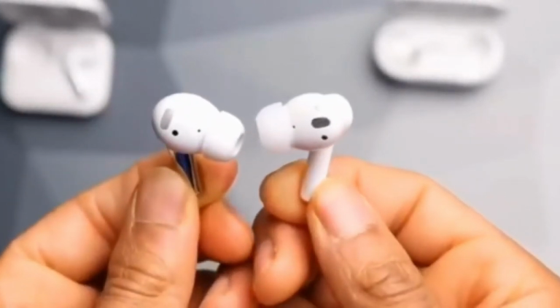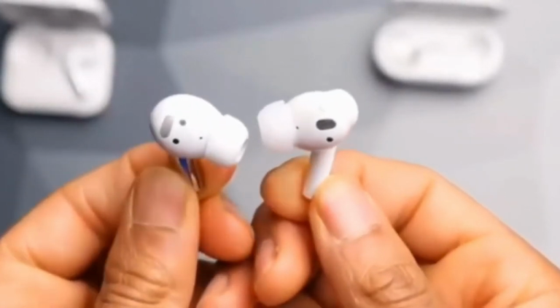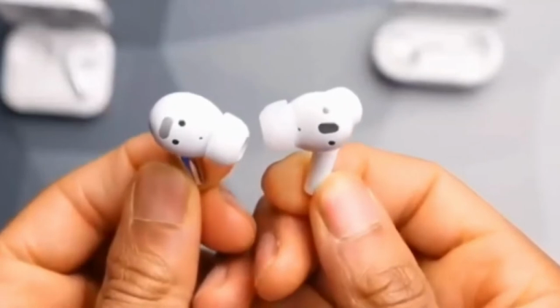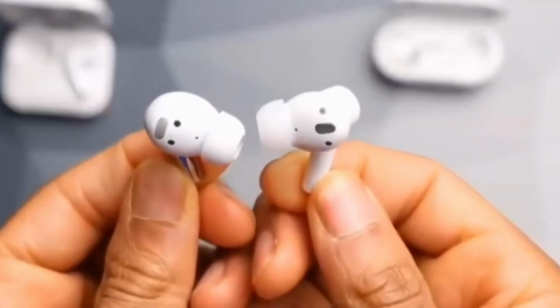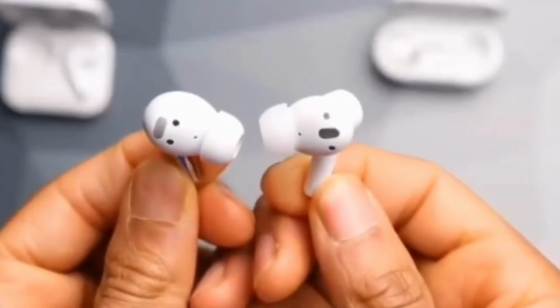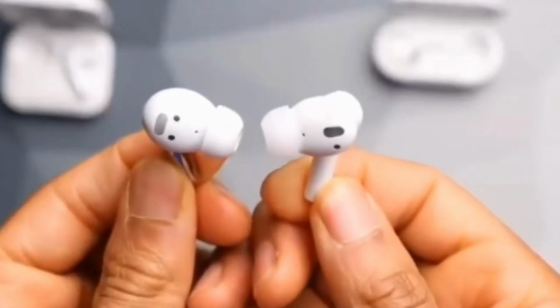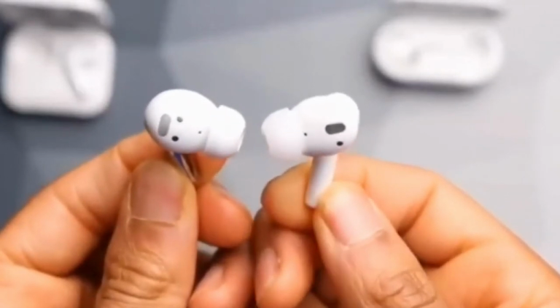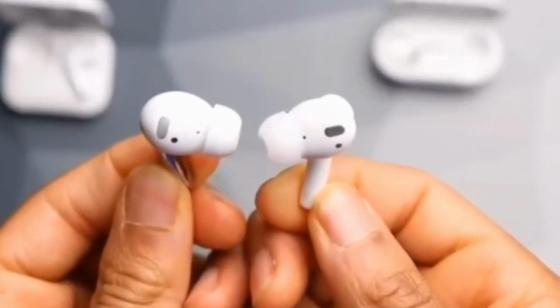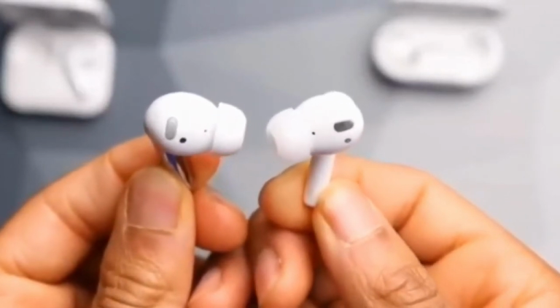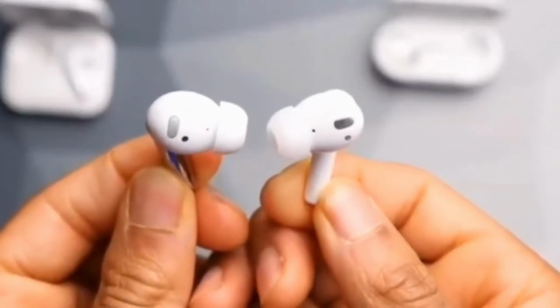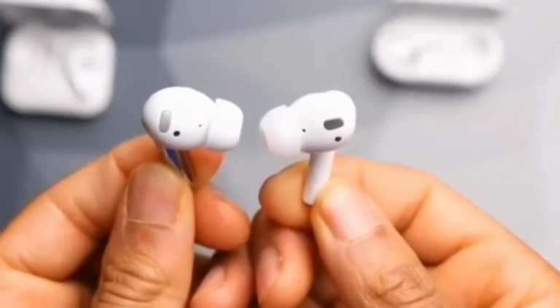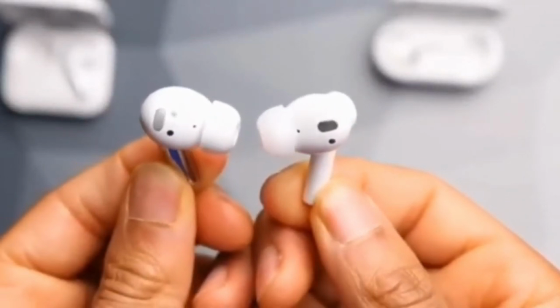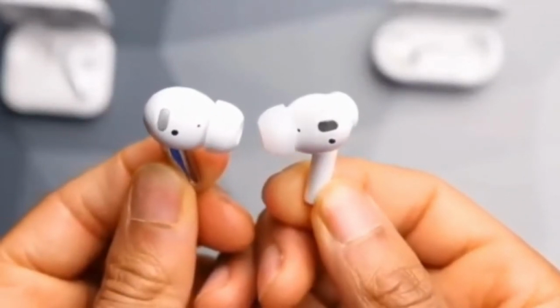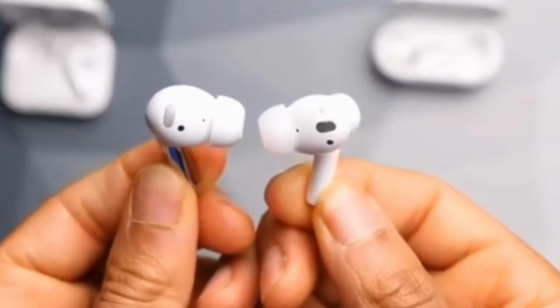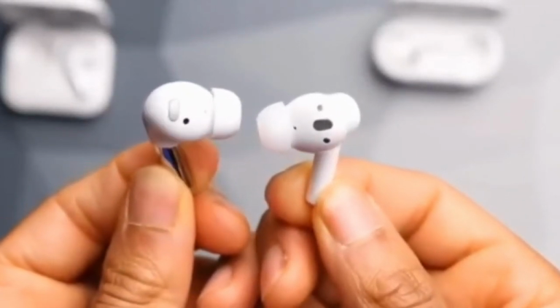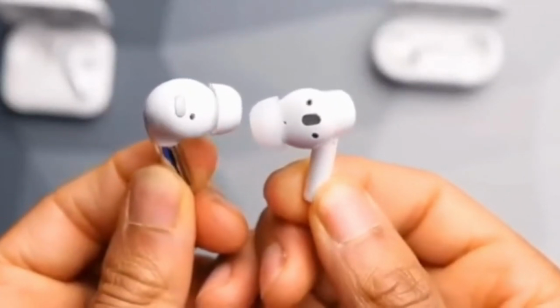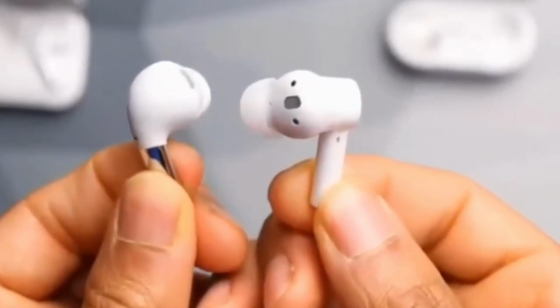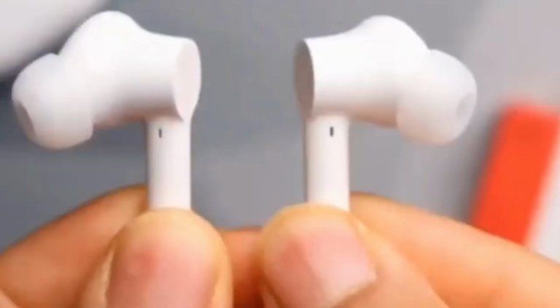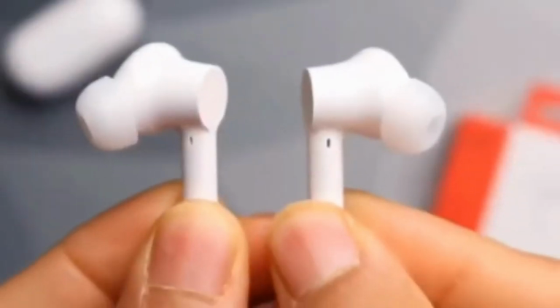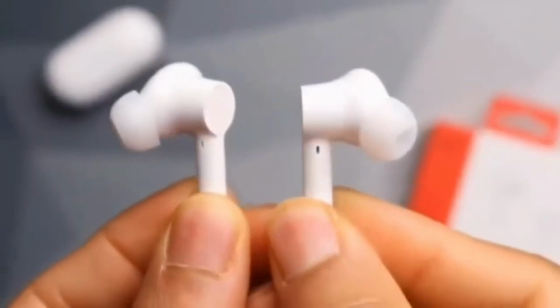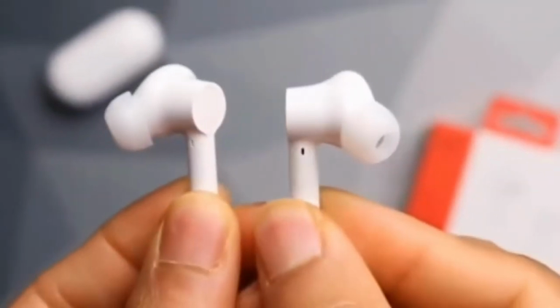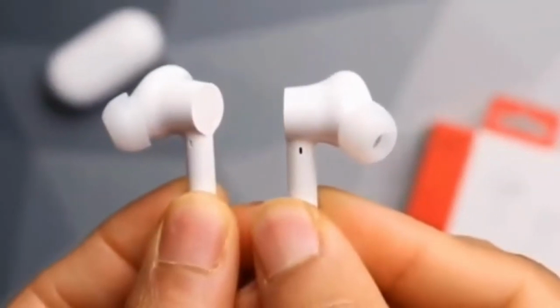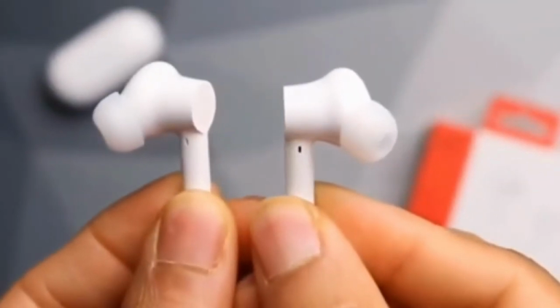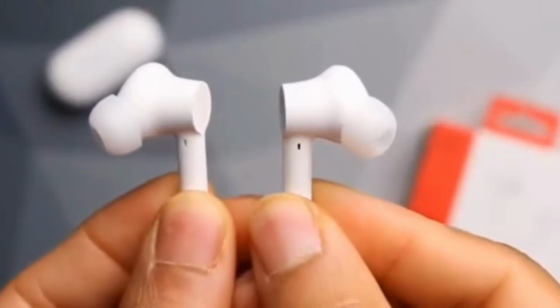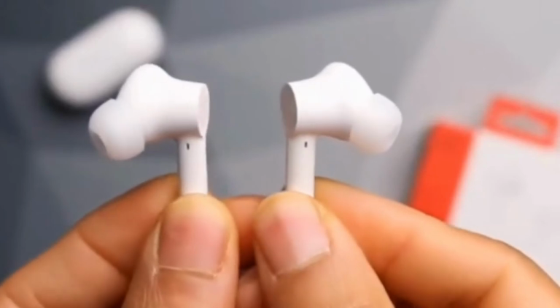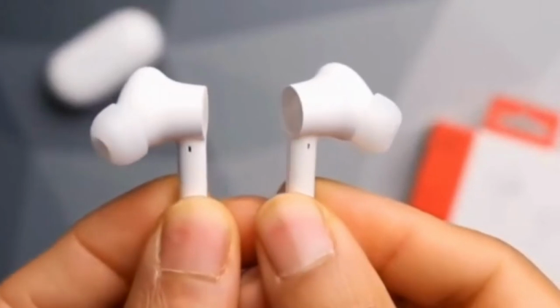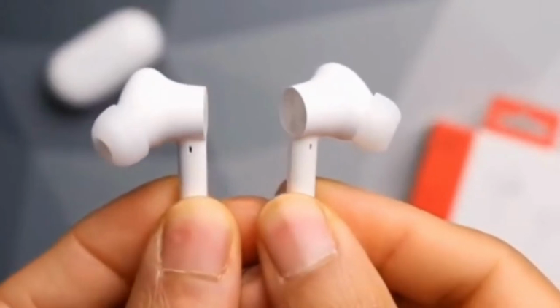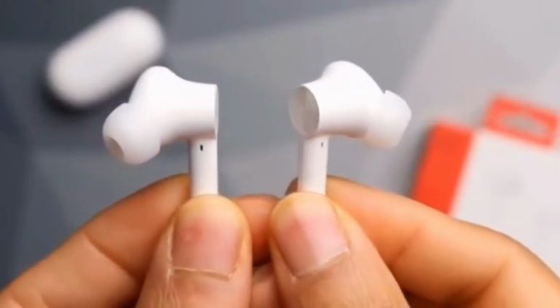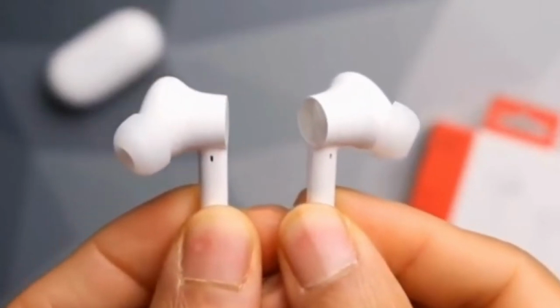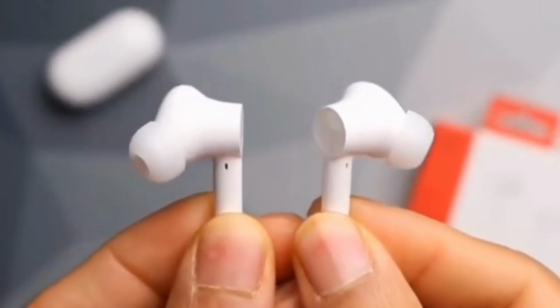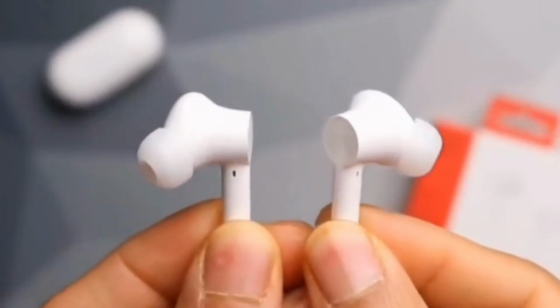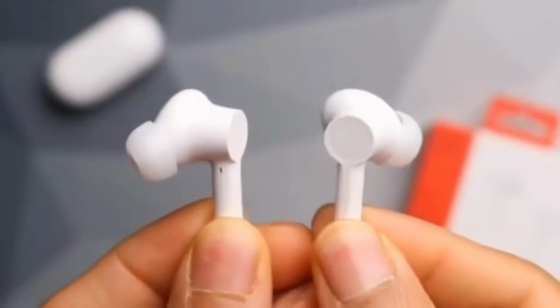All-go in all weather — rated IP55 for water and sweat resistance. The OnePlus Buds Z2 are perfect for outdoors and the gym.